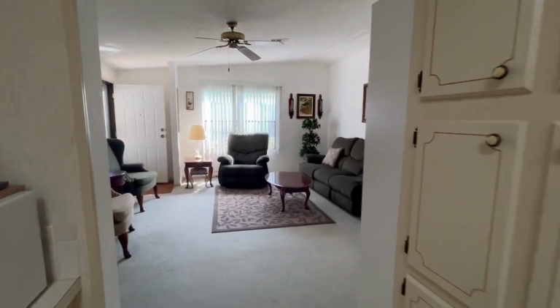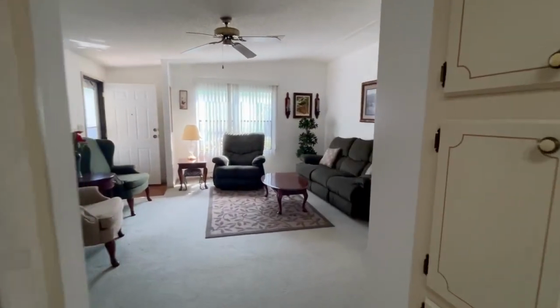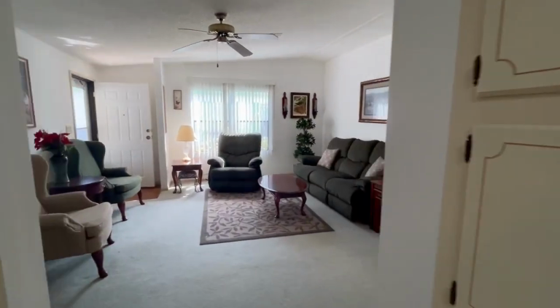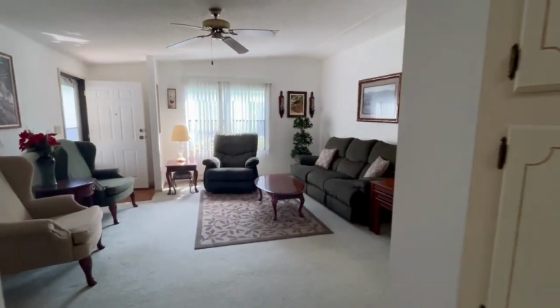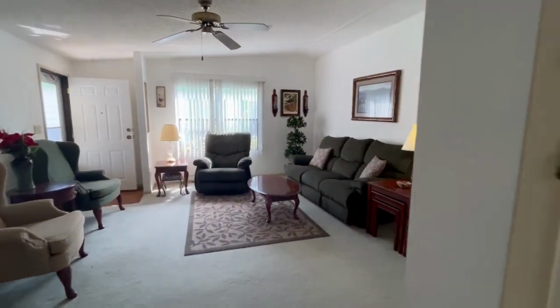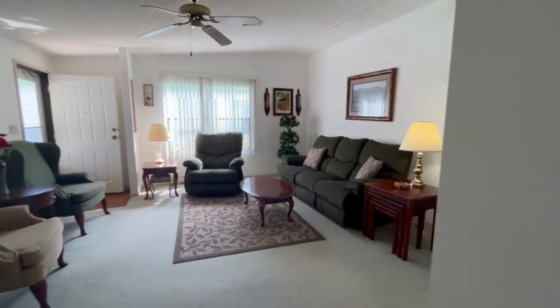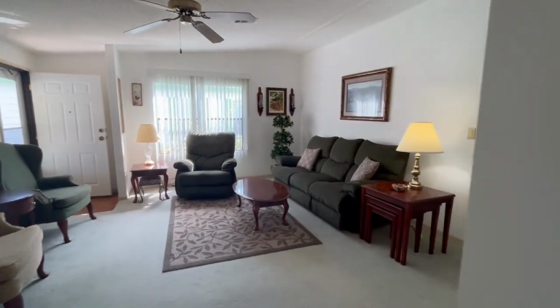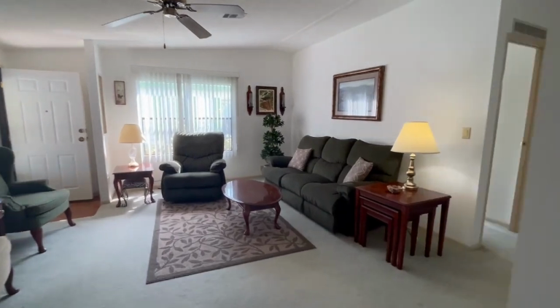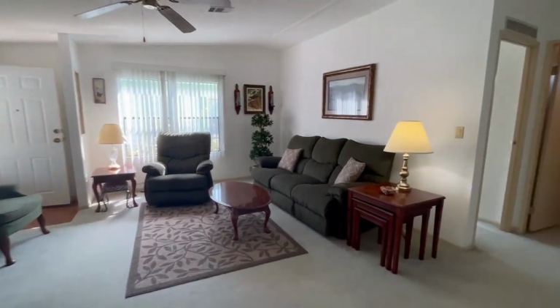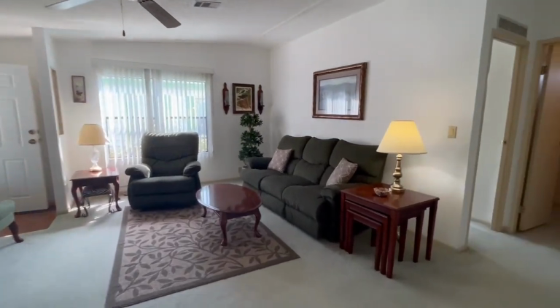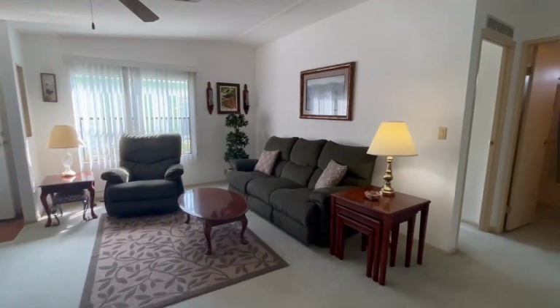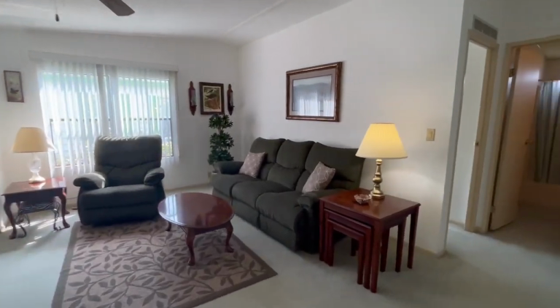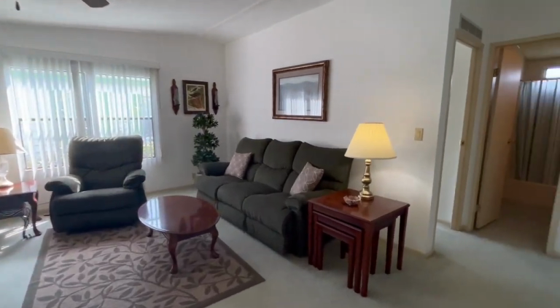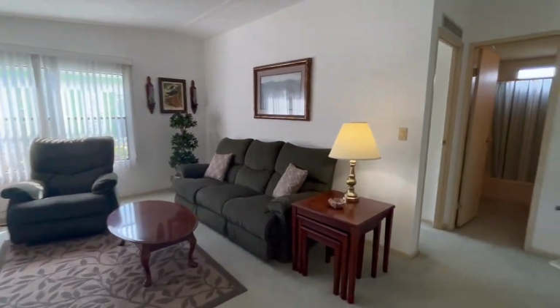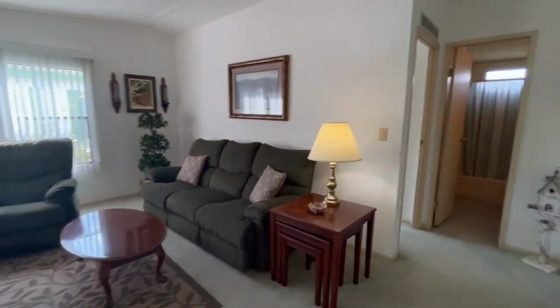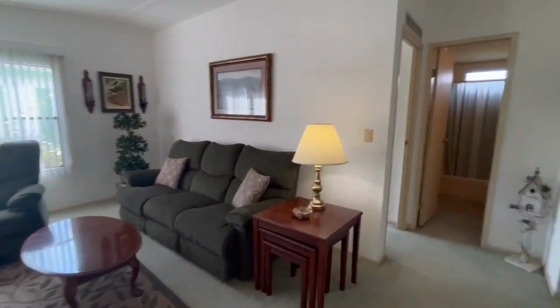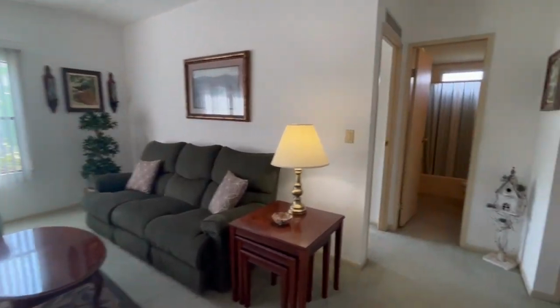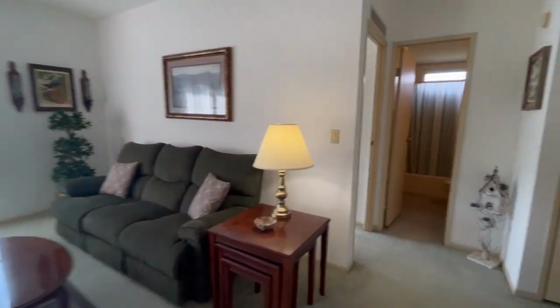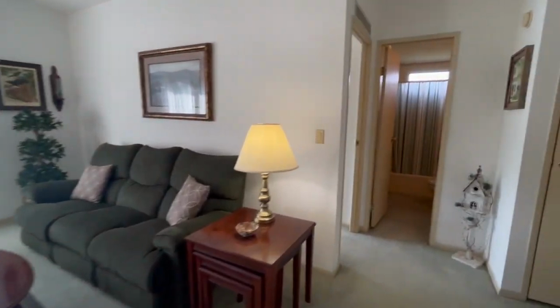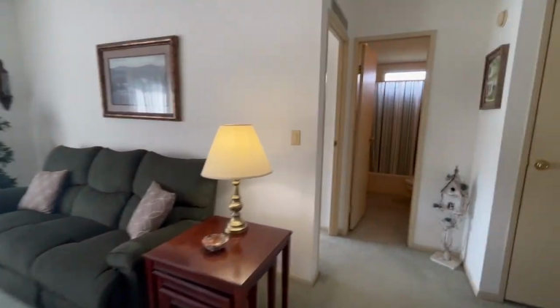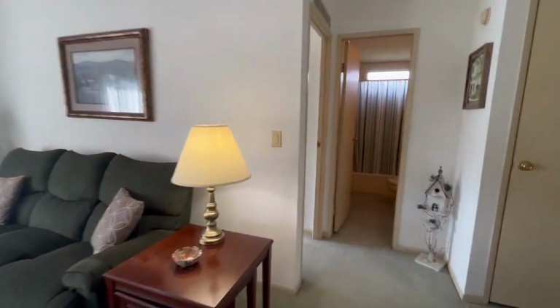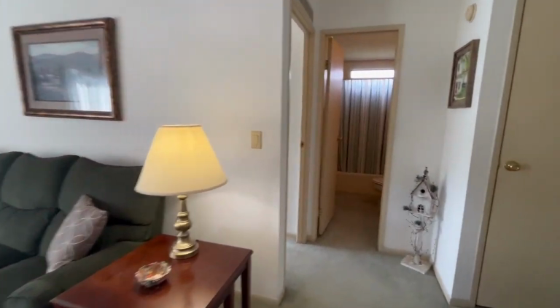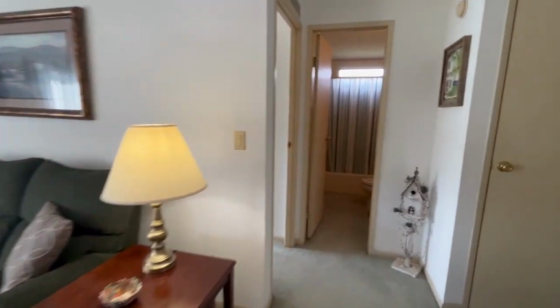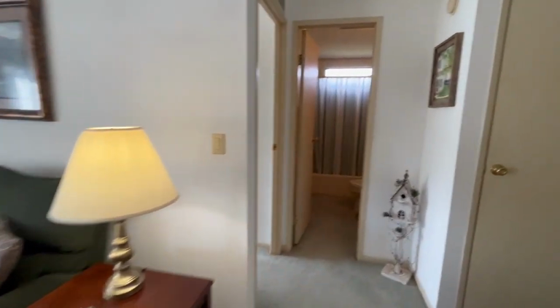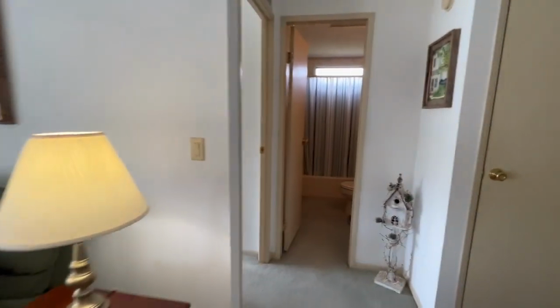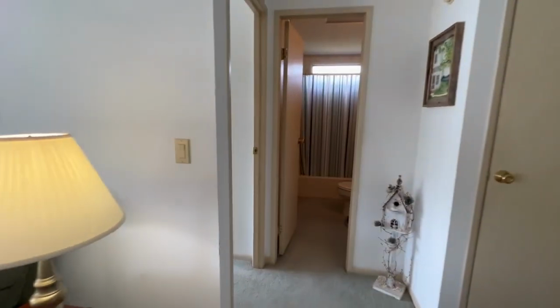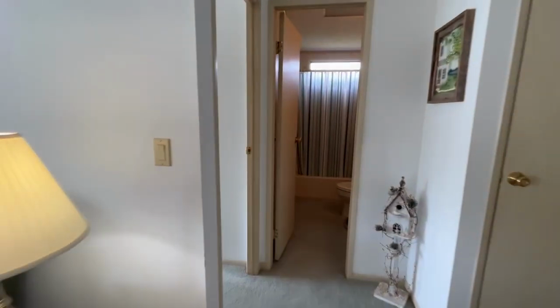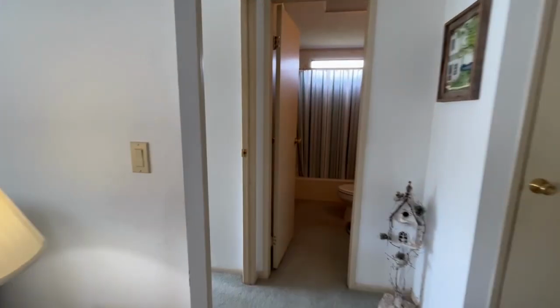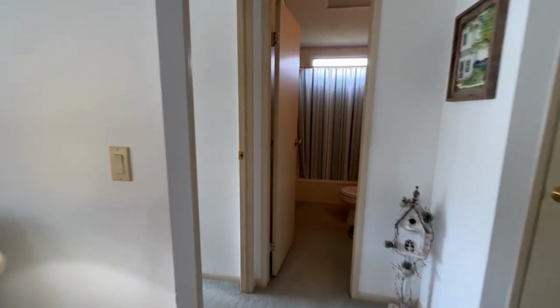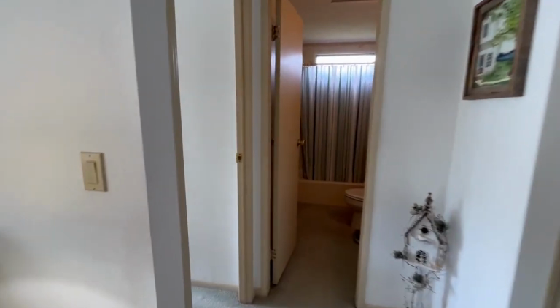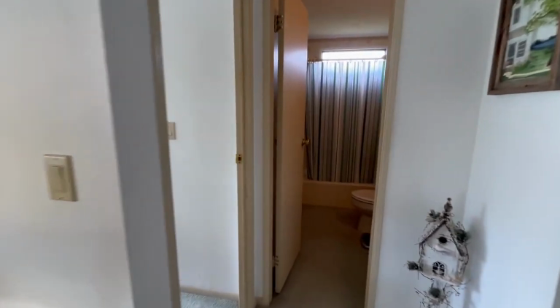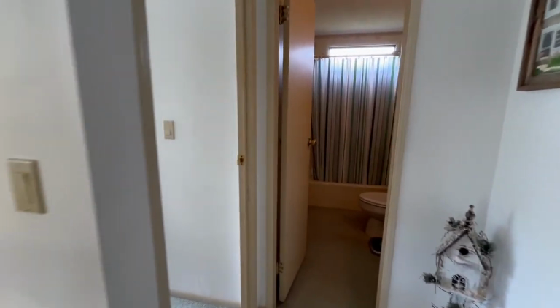Outside we have a nice big Florida room. This place is priced to sell and comes fully furnished.